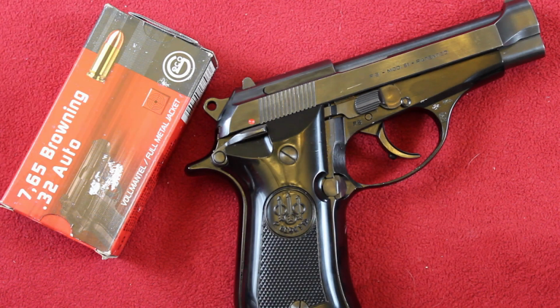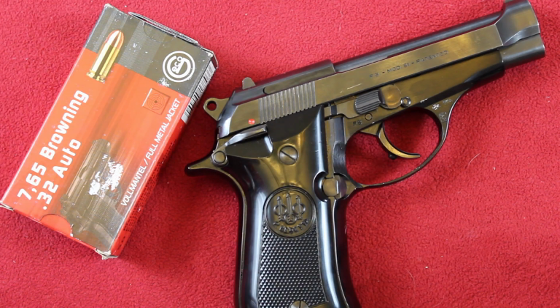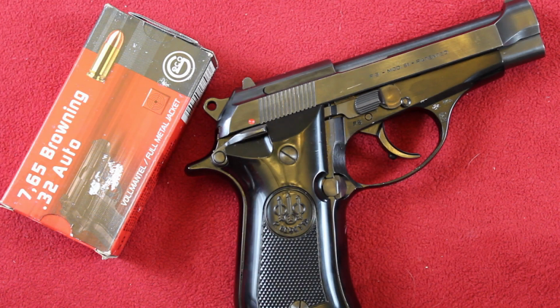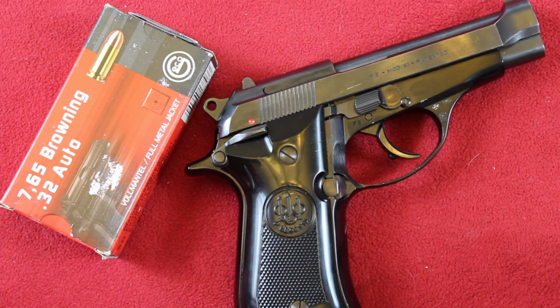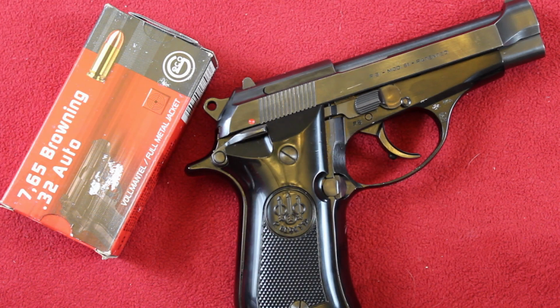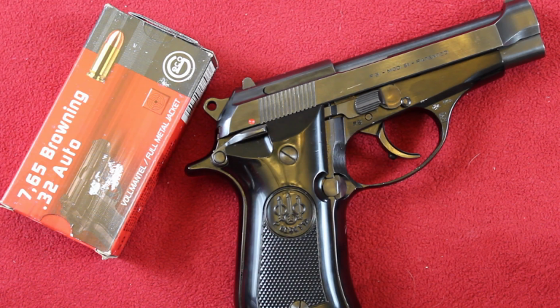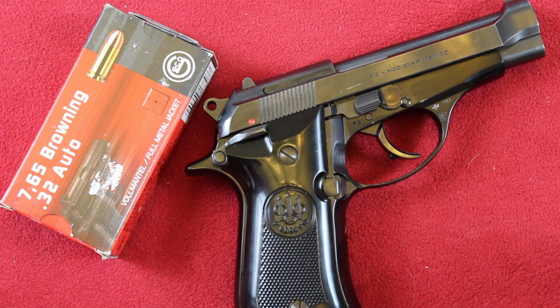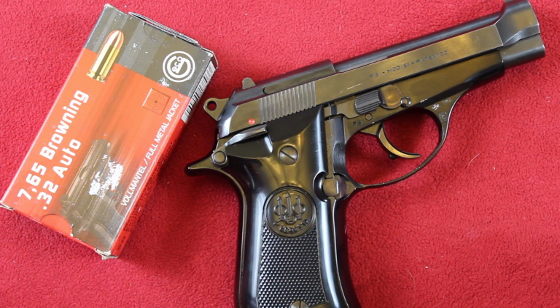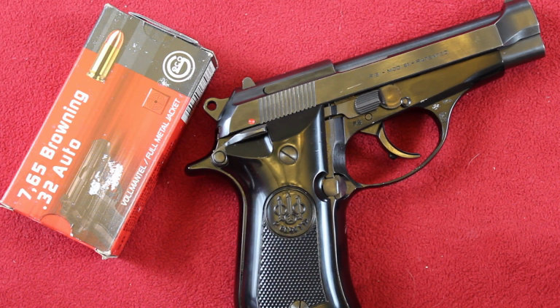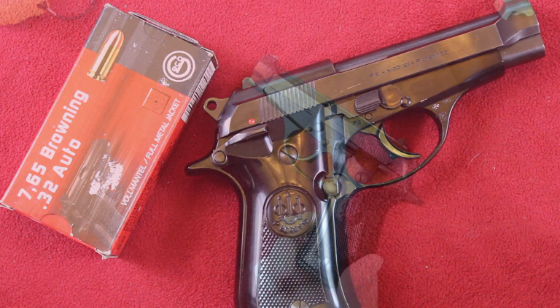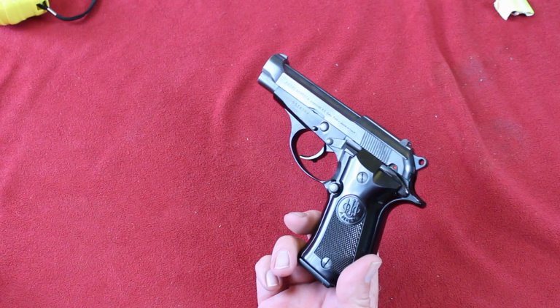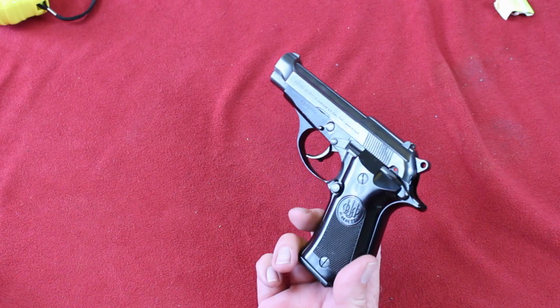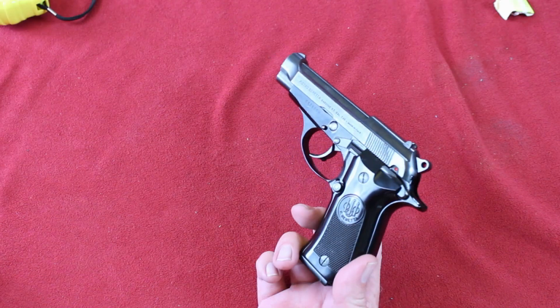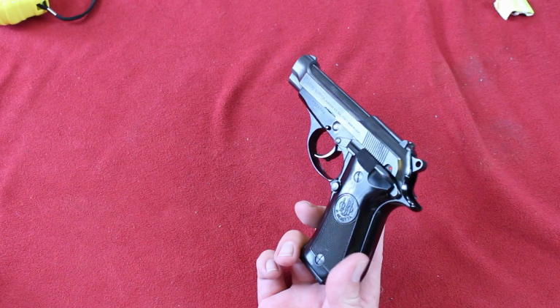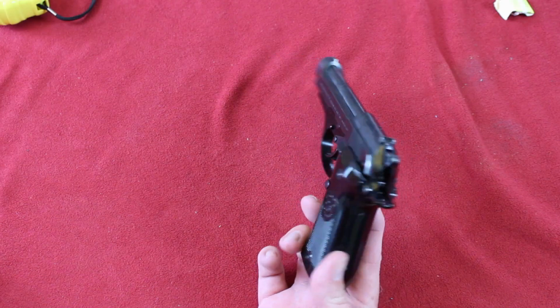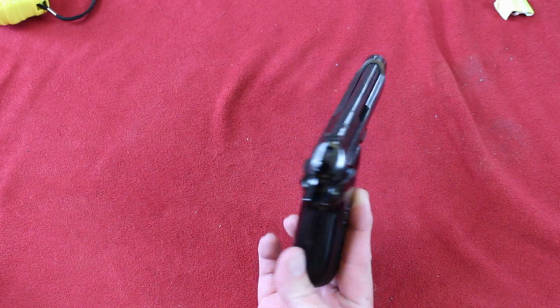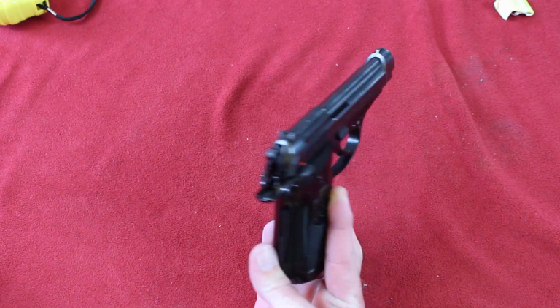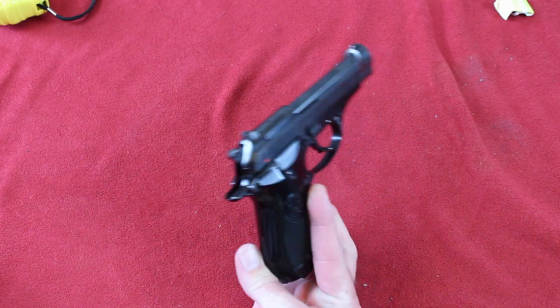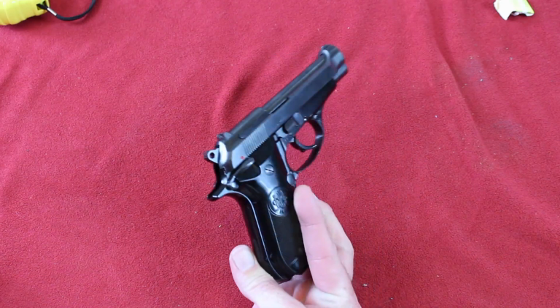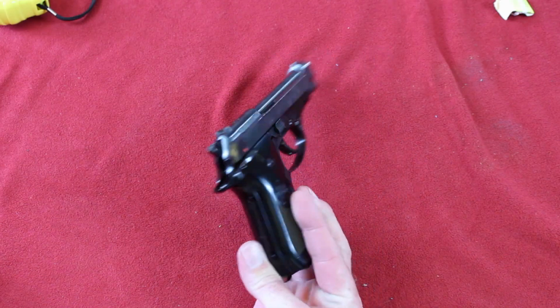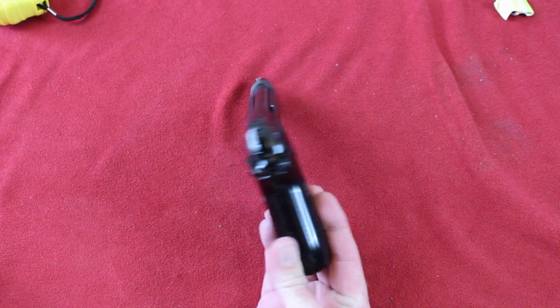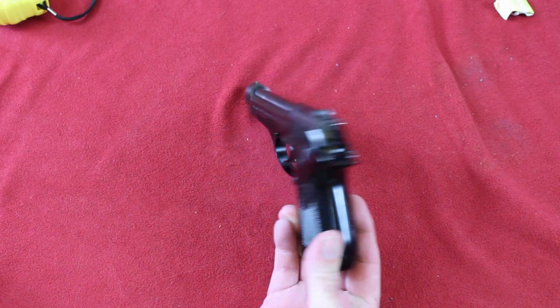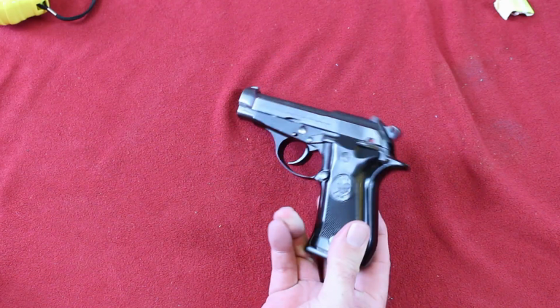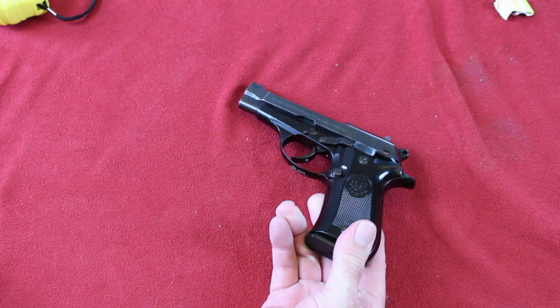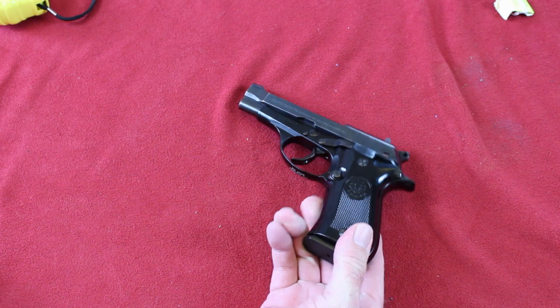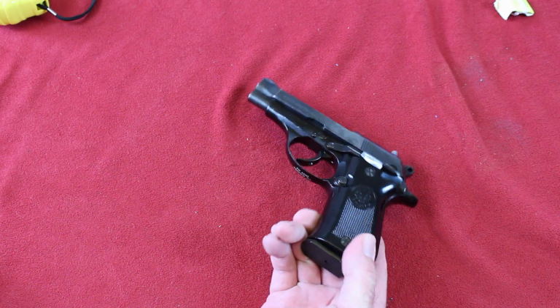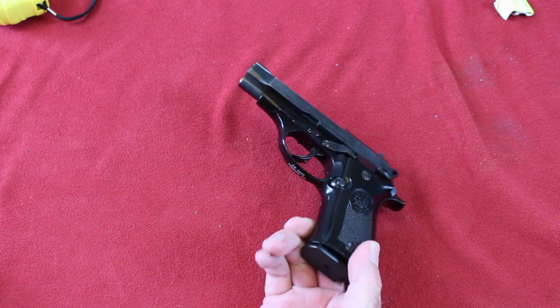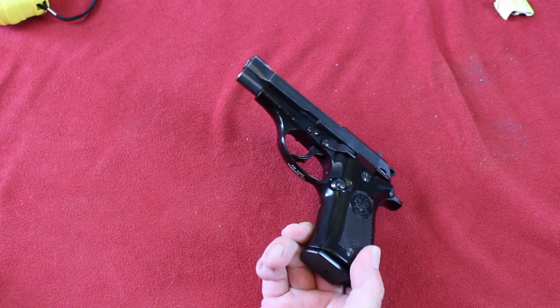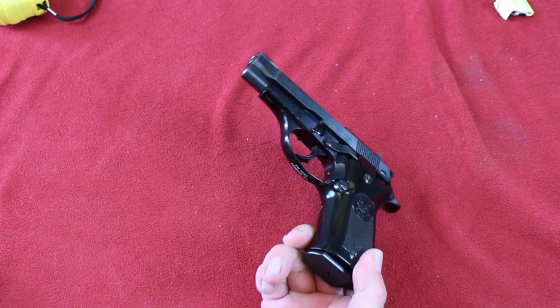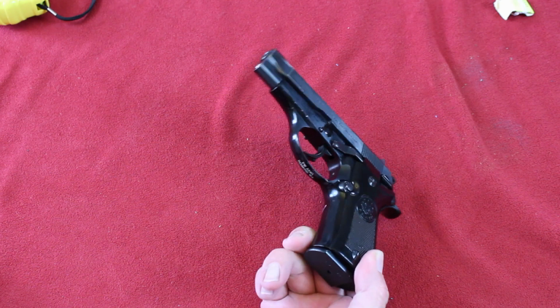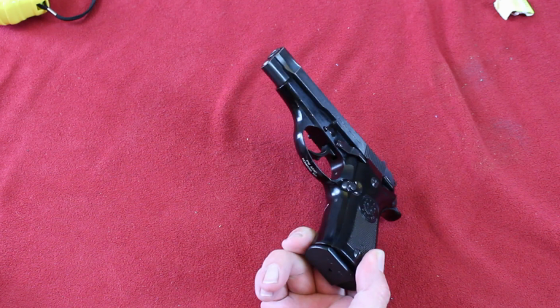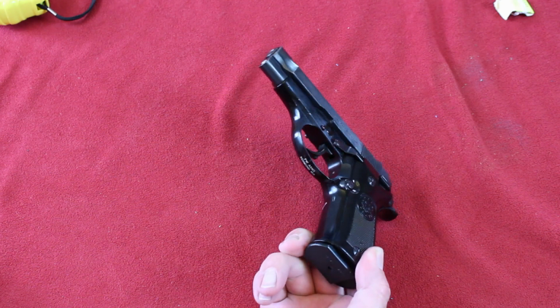It's been very reliable. We'll take it out today and shoot it and see how it does.